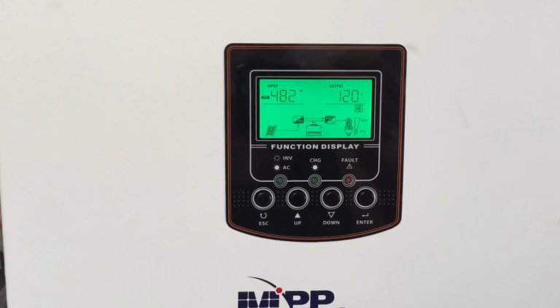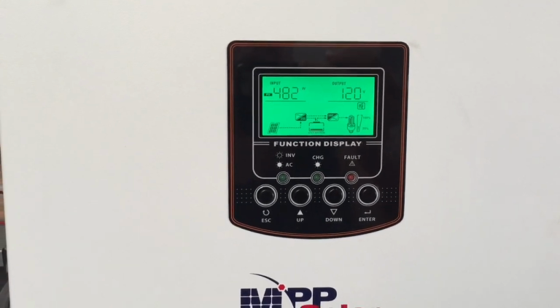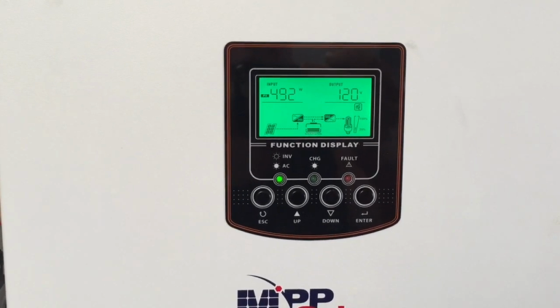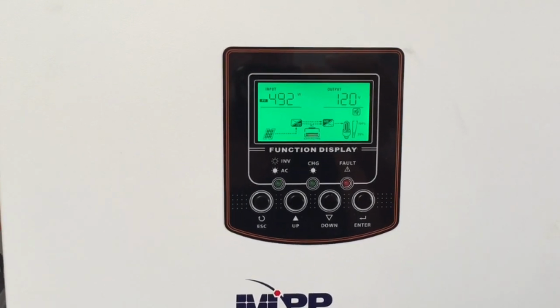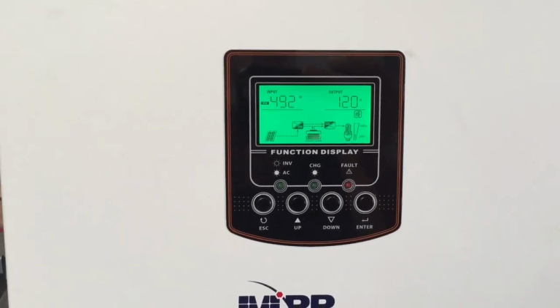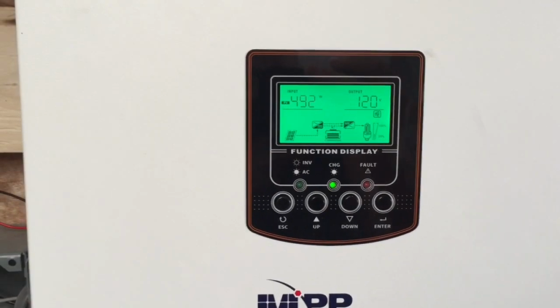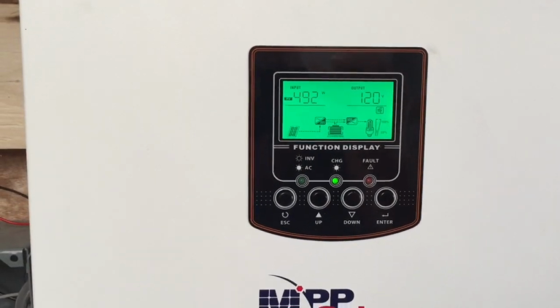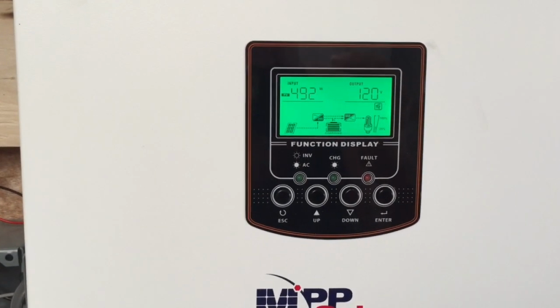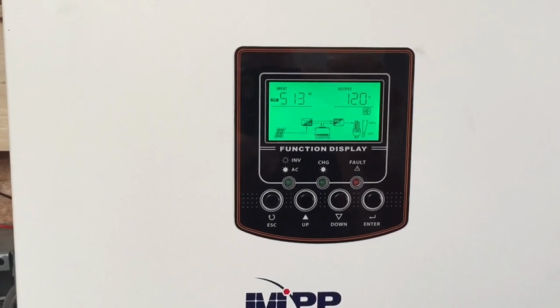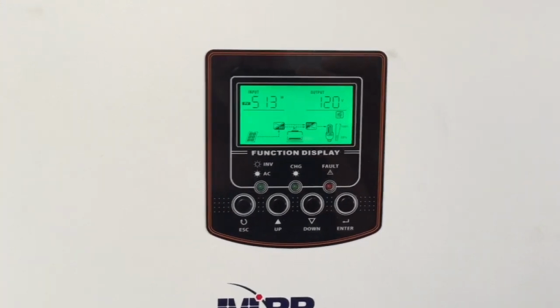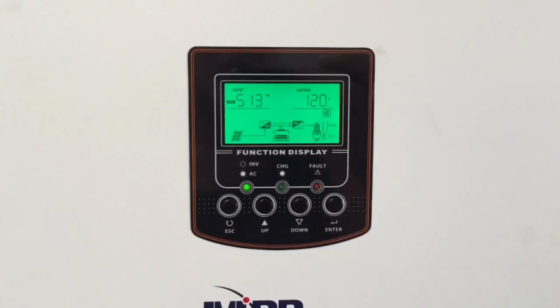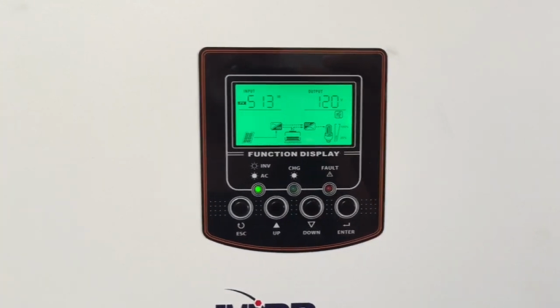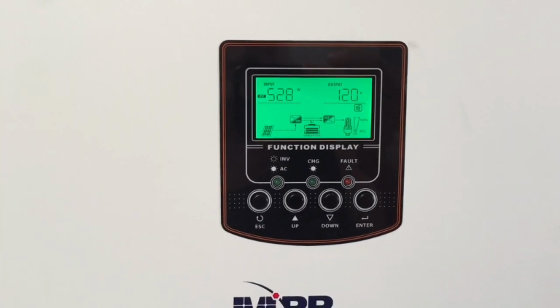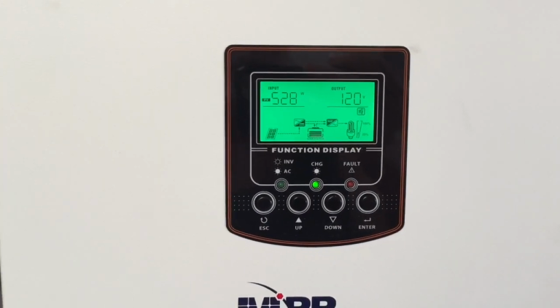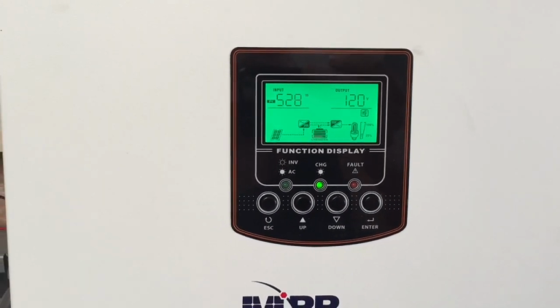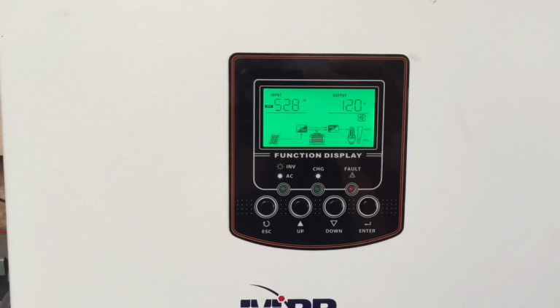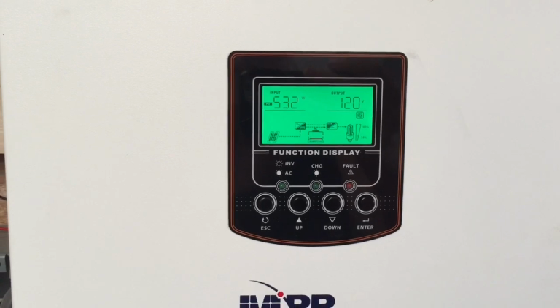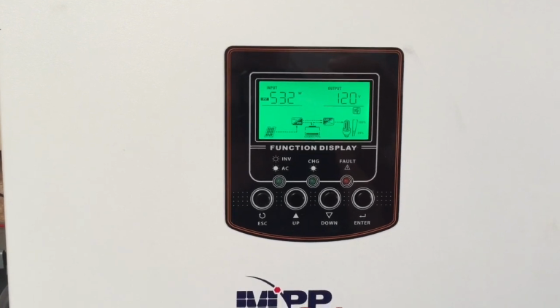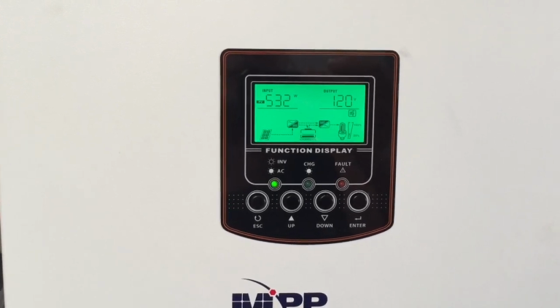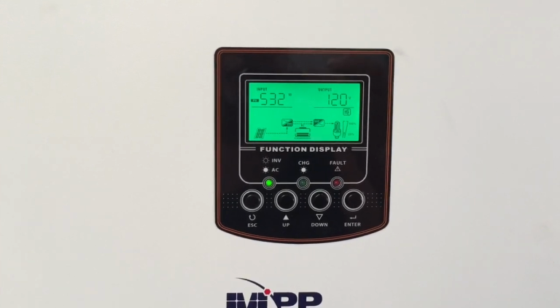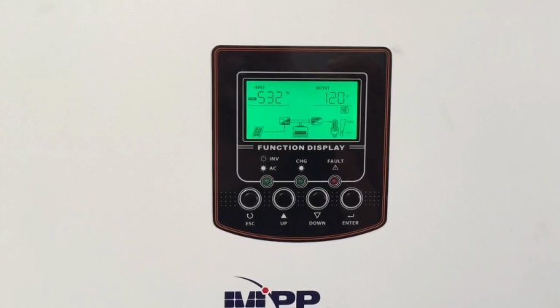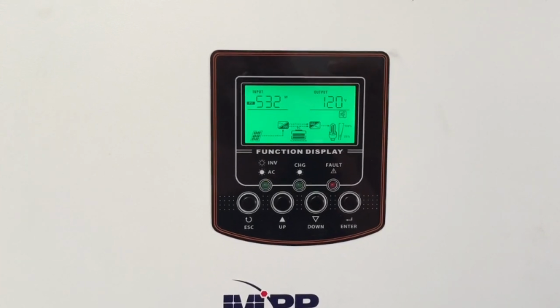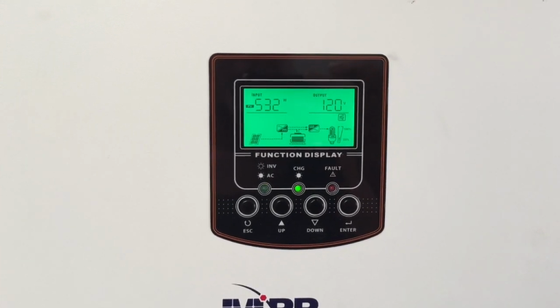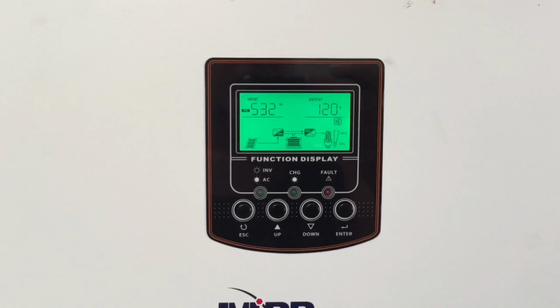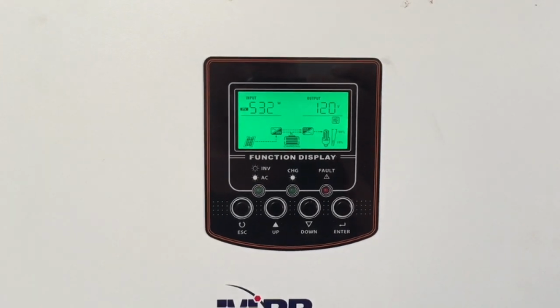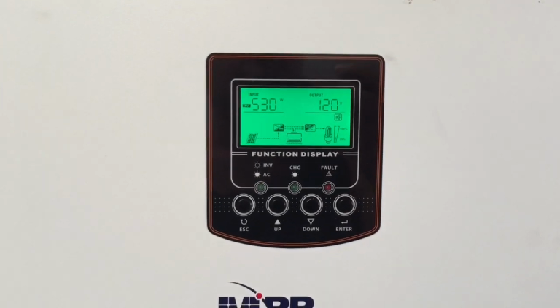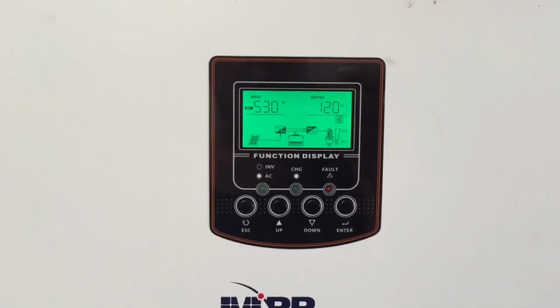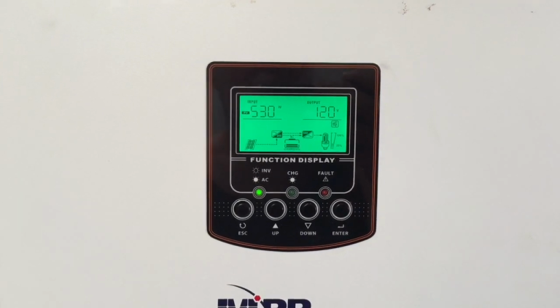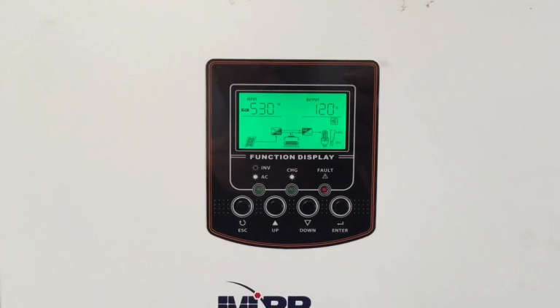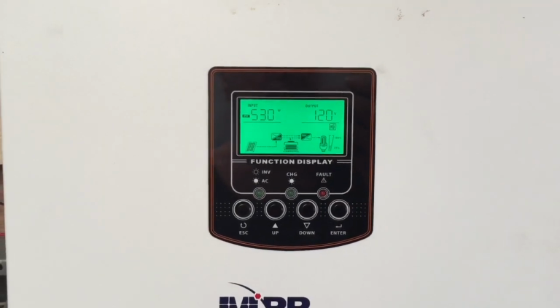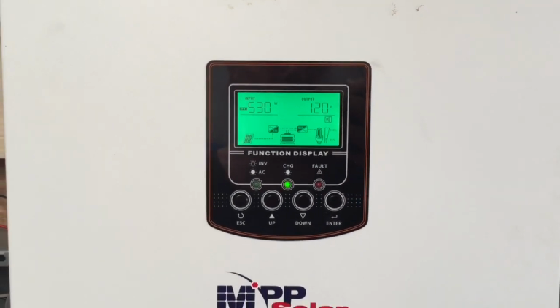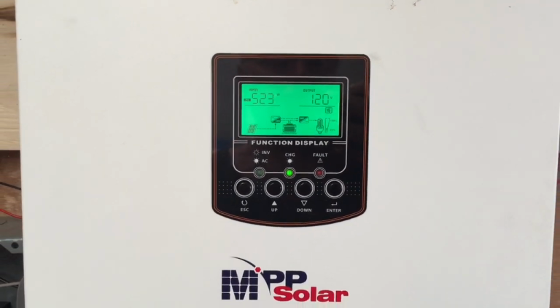I figured we're gonna max out at probably about 1600 watts if we're lucky, coming in the way the panels are angling.